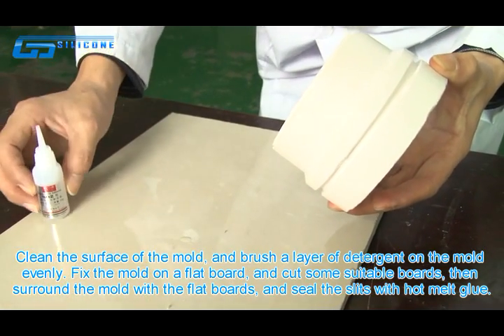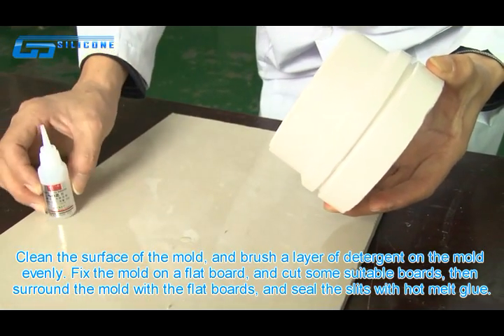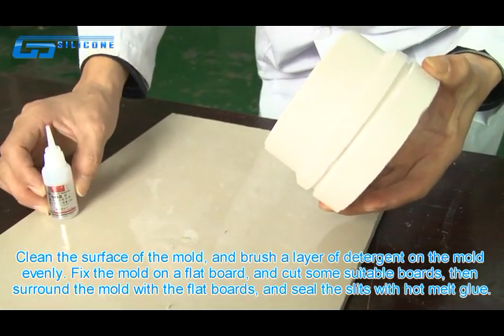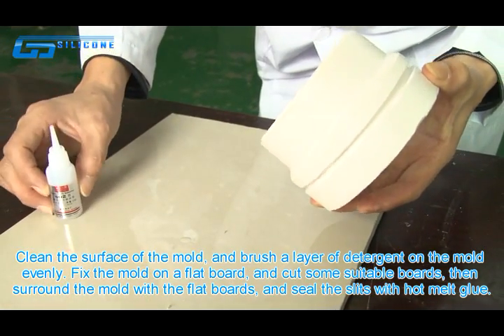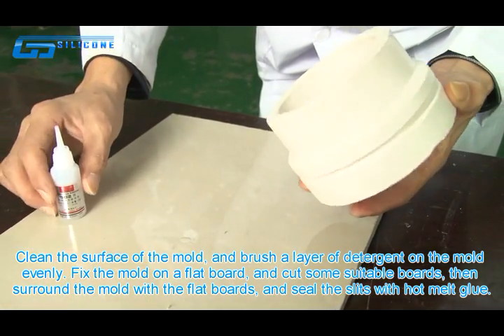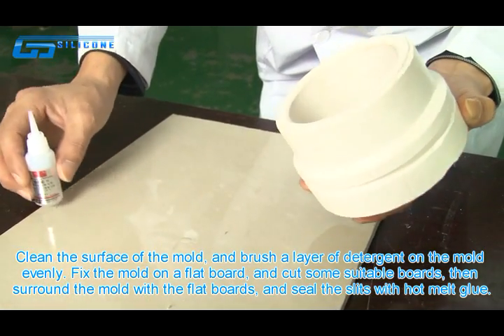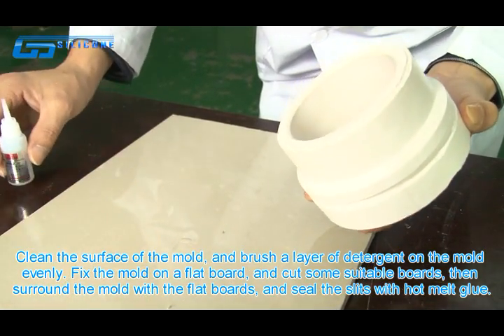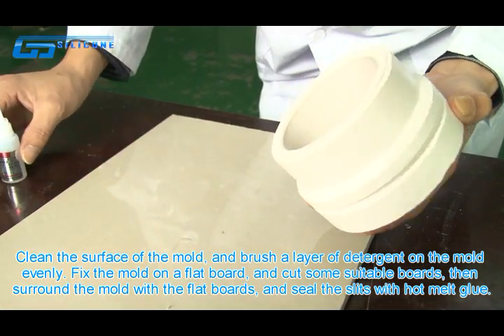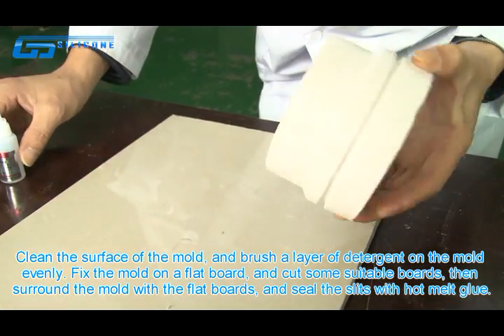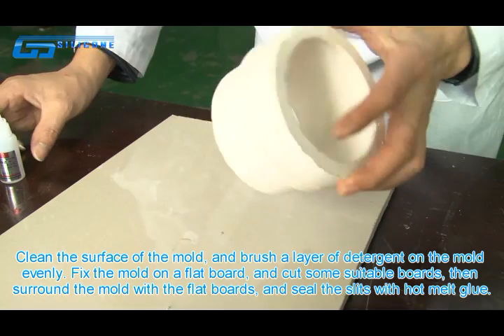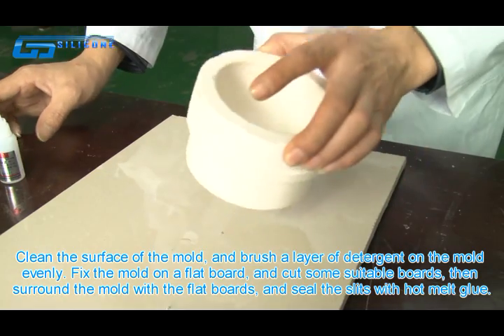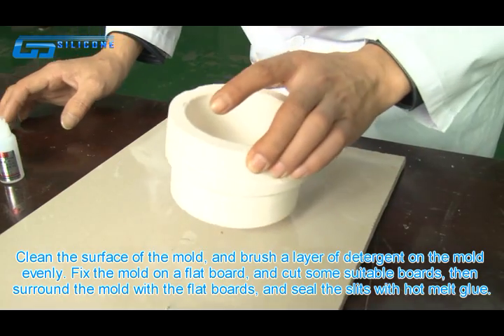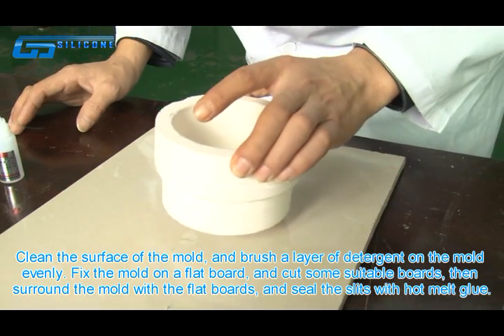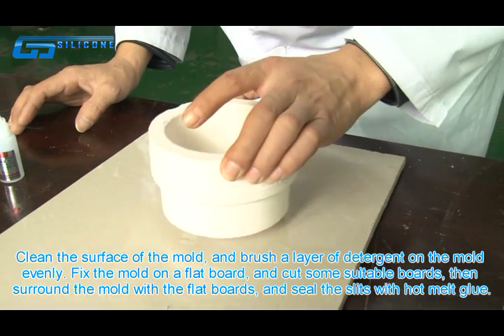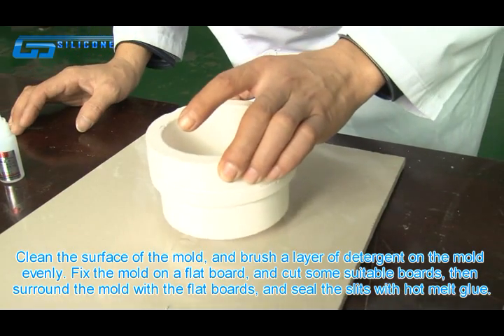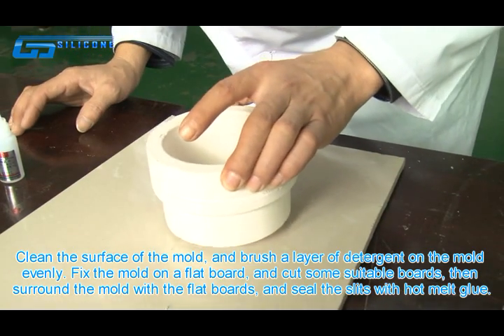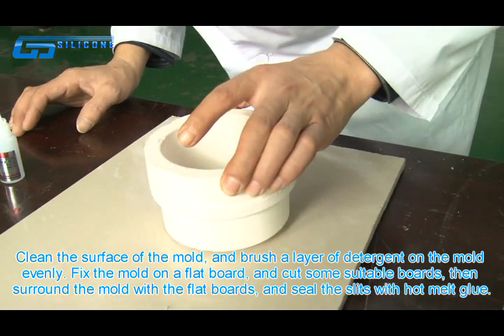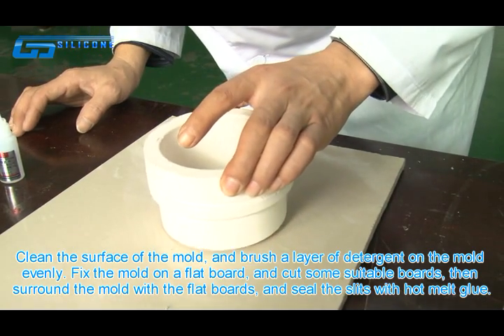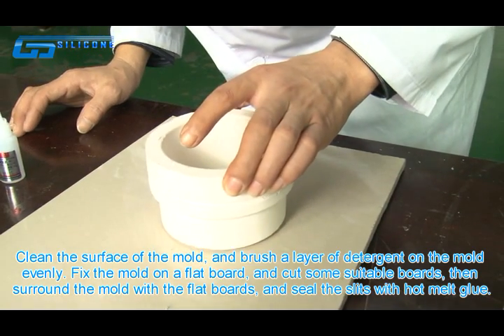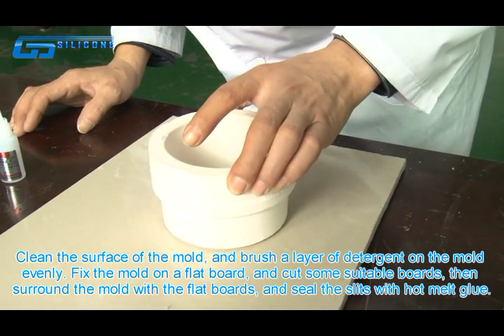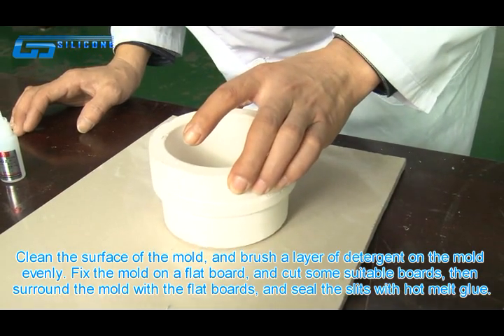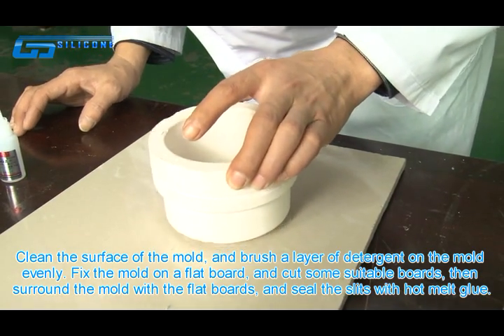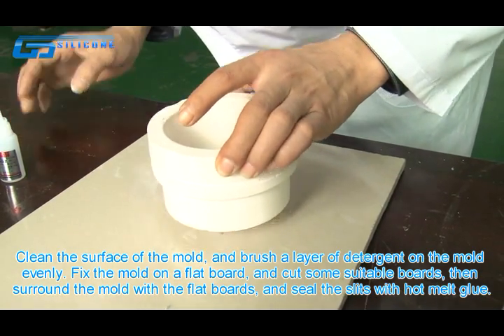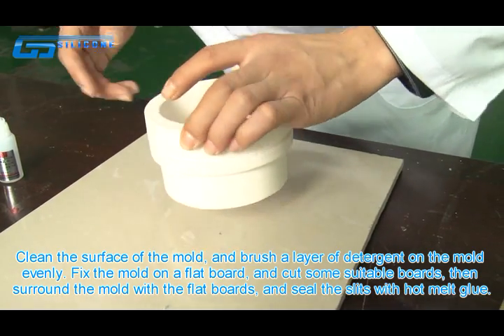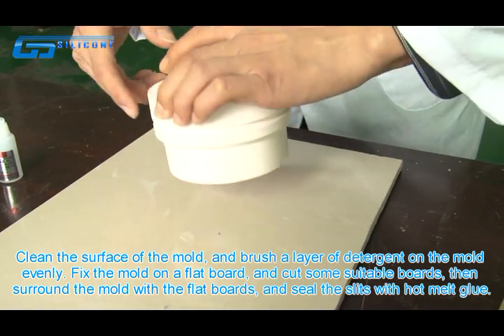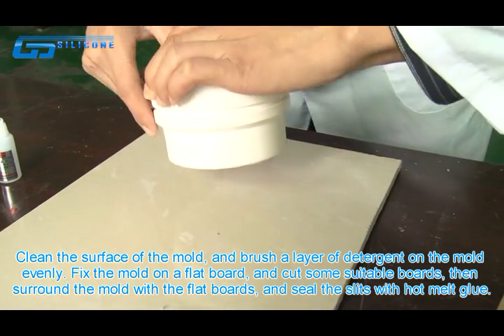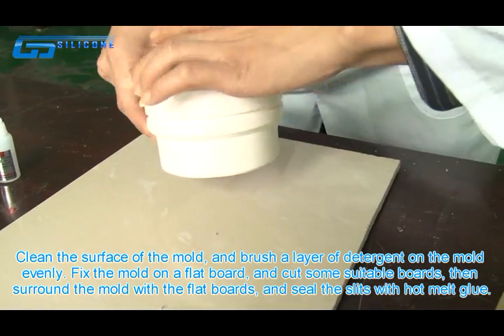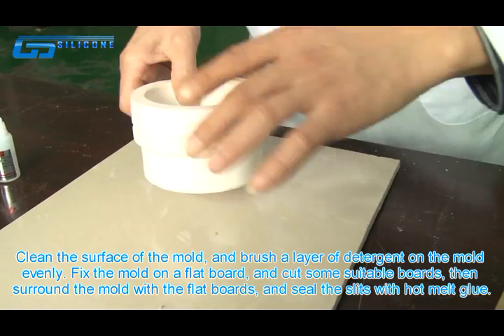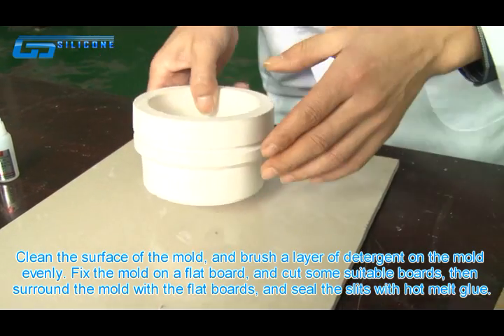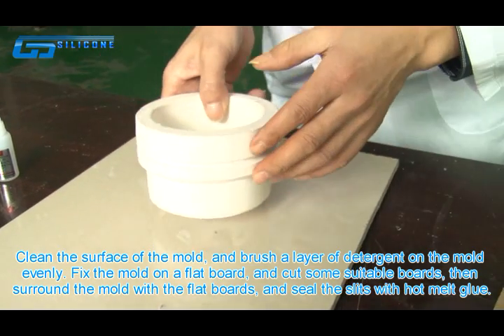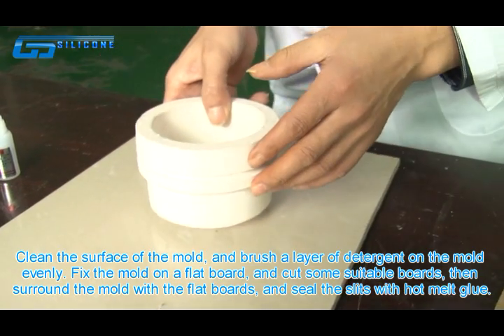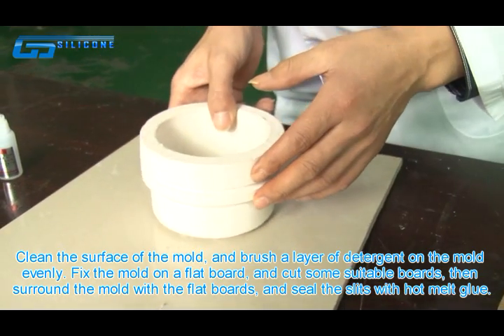Then surround the mold with the flat boards and seal the slits with hot melt glue.